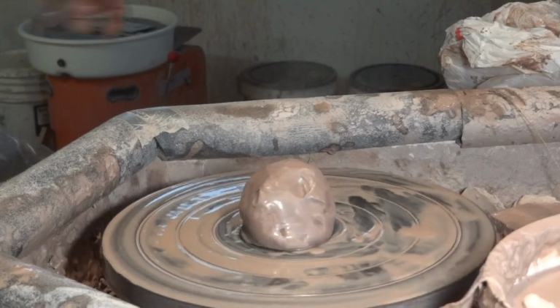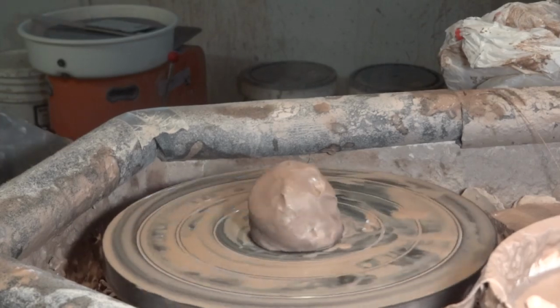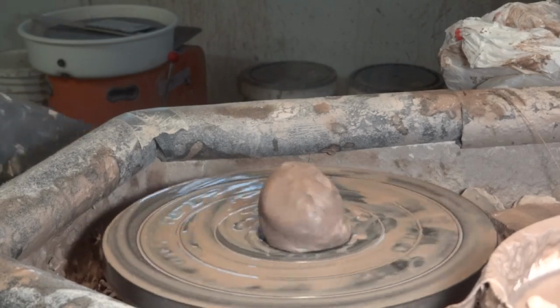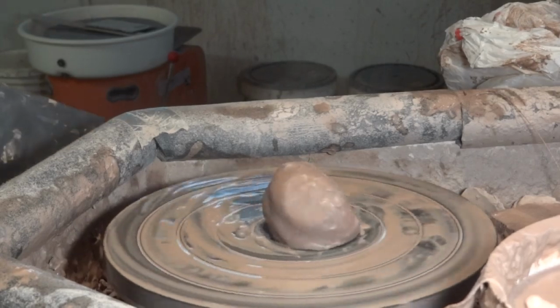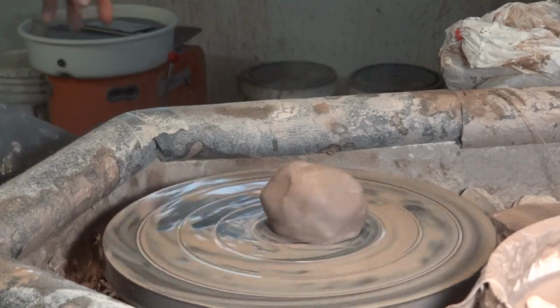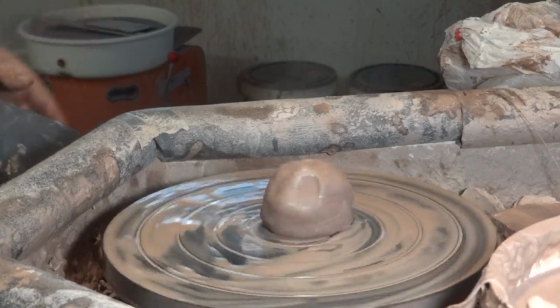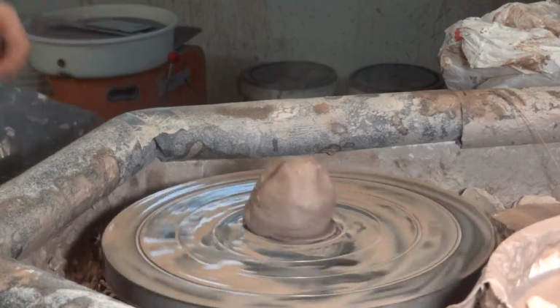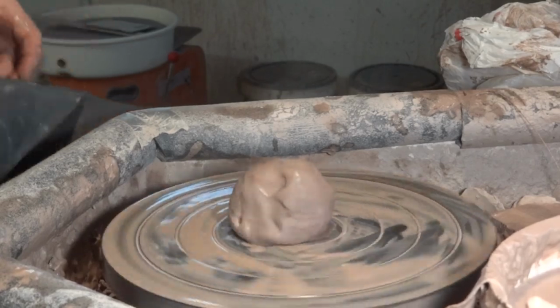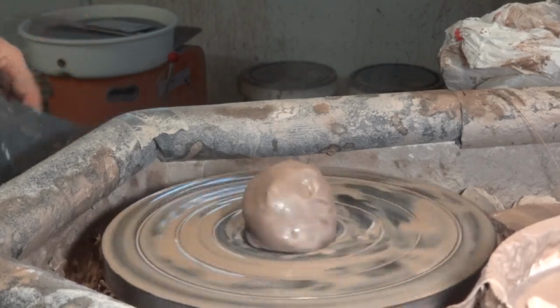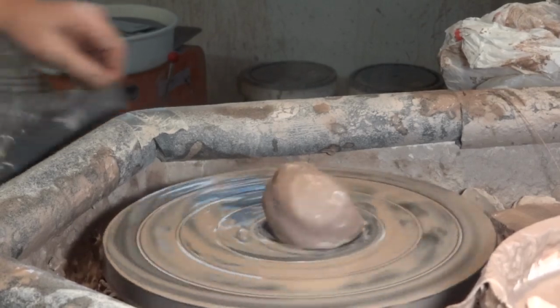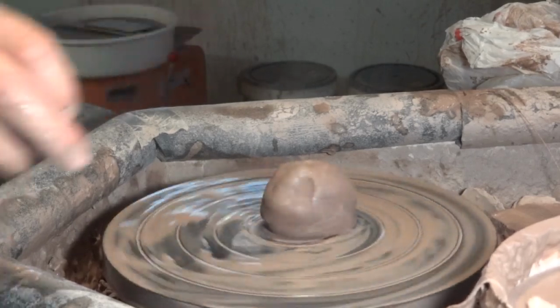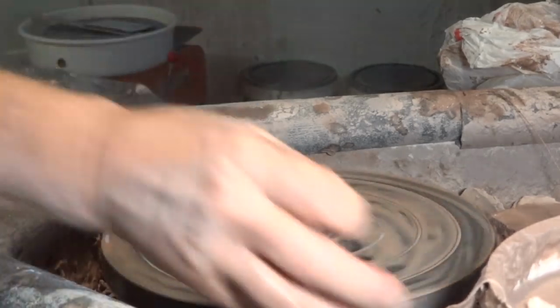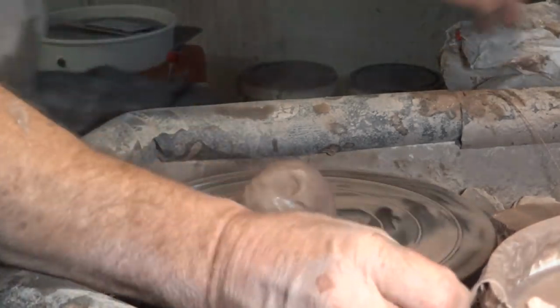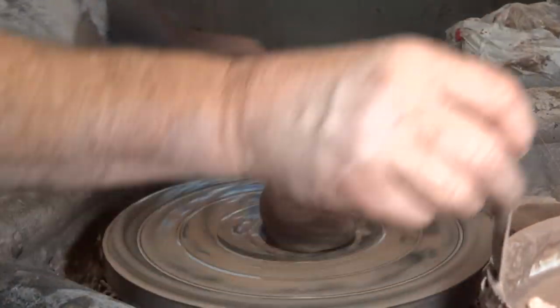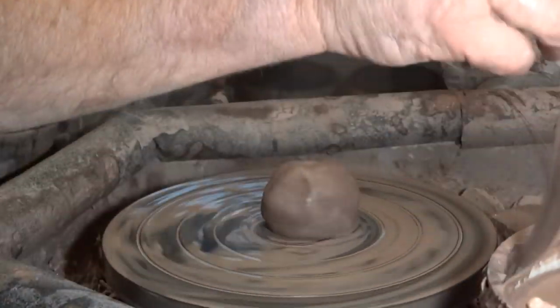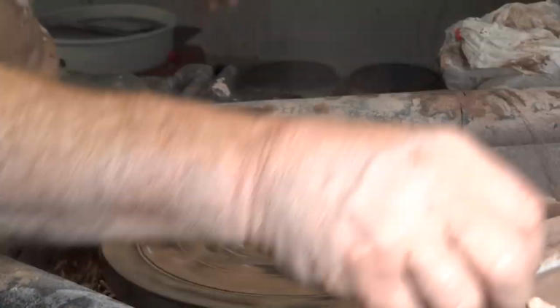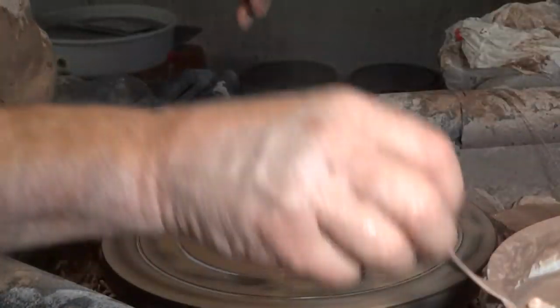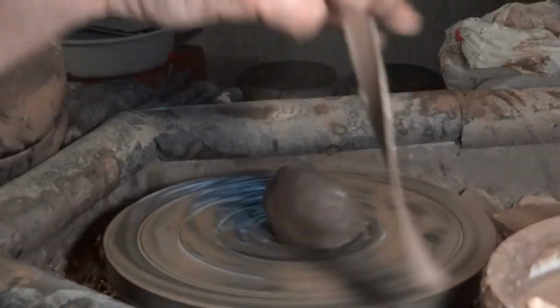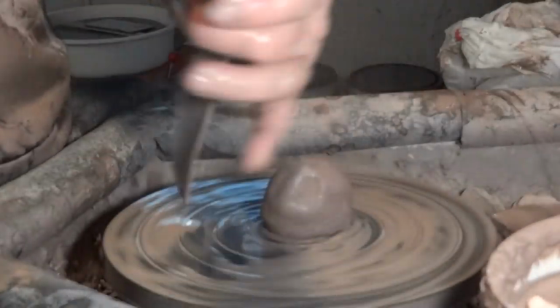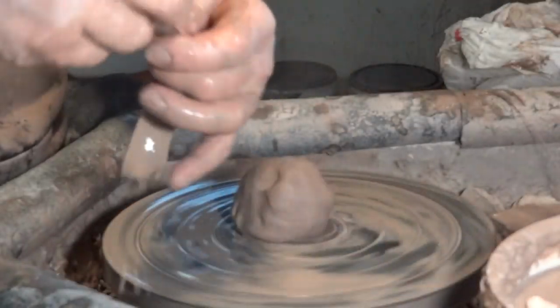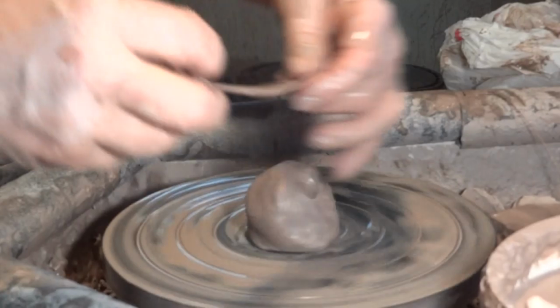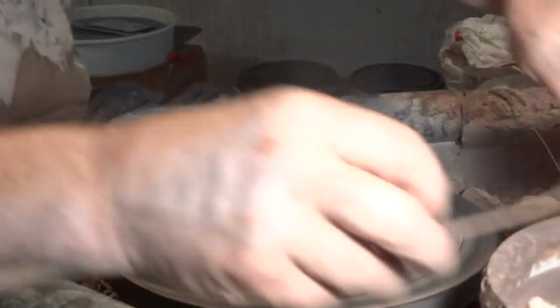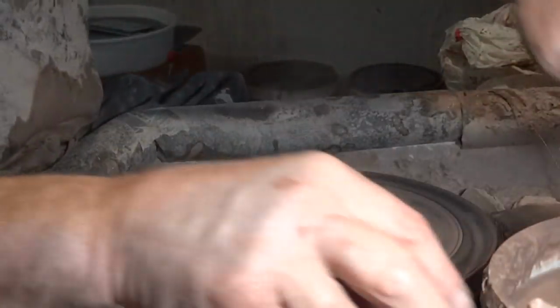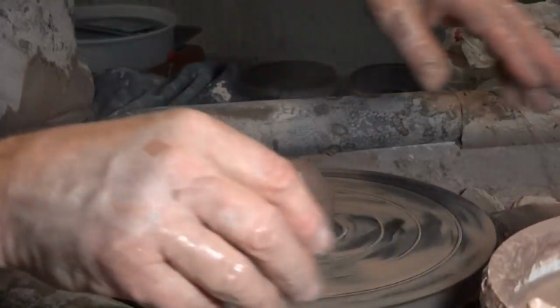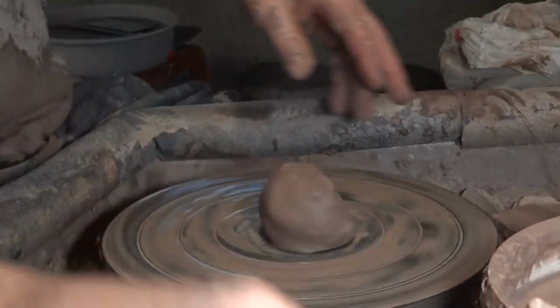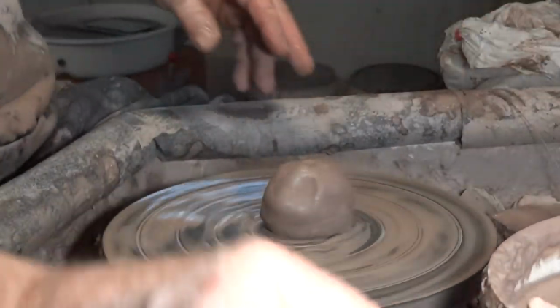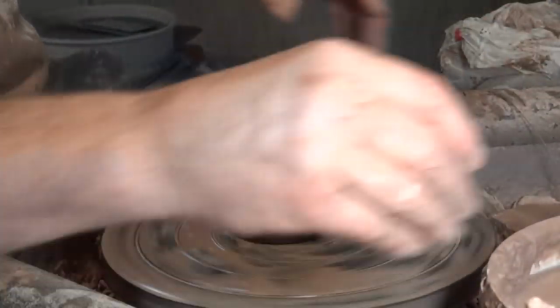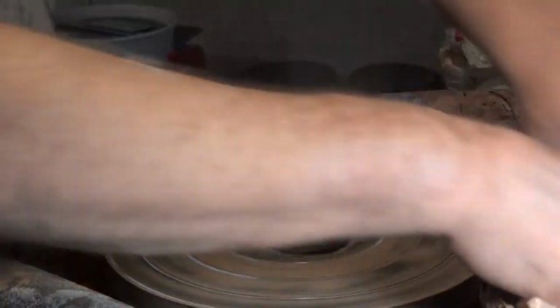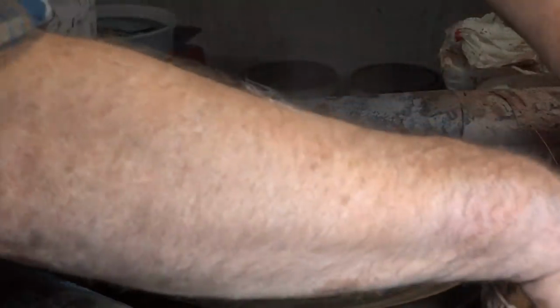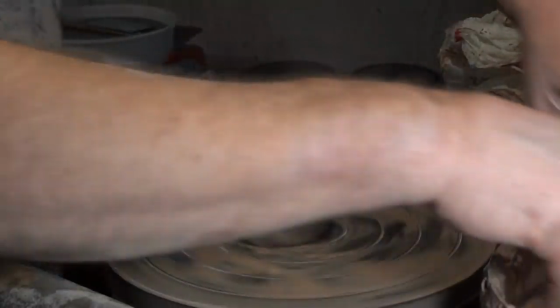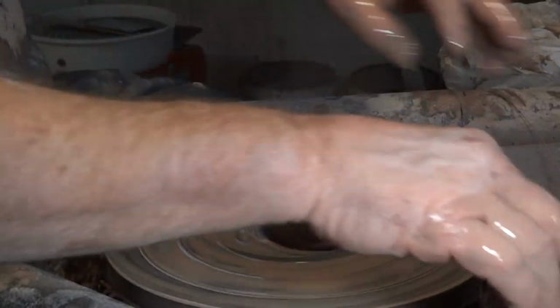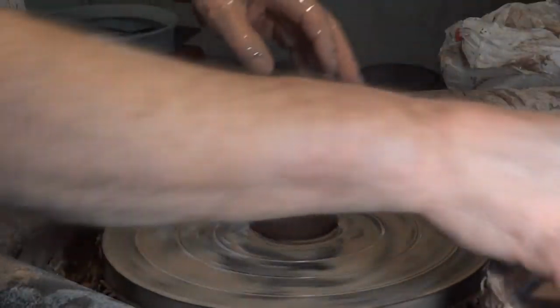Let's talk through bud vases as we do them. Grab your eight ounces of clay, get on the wheel. Let's do it.